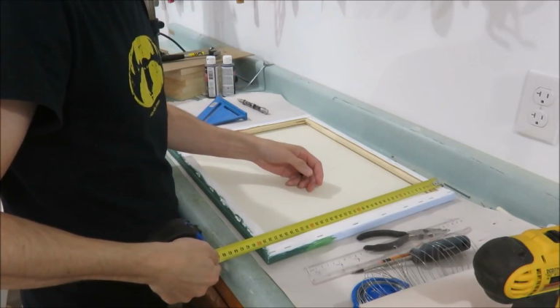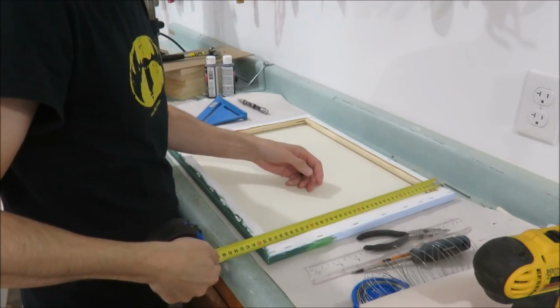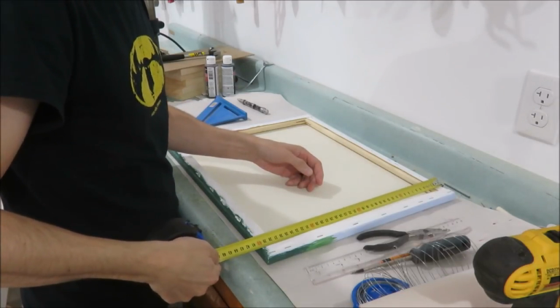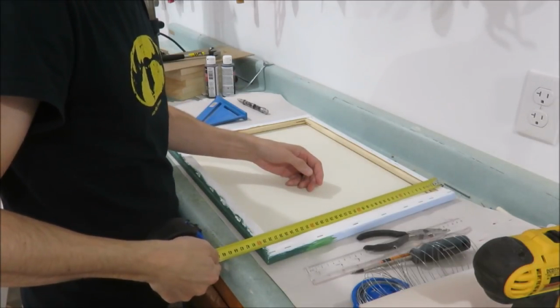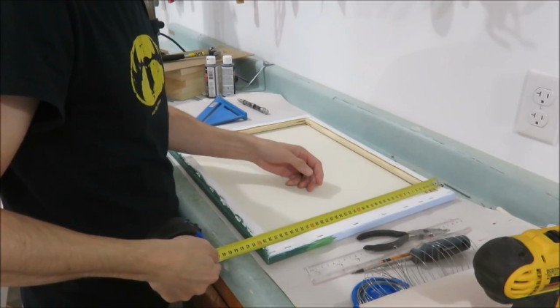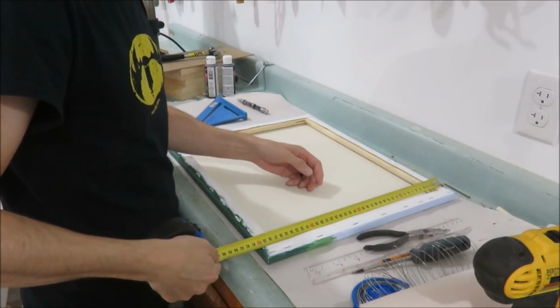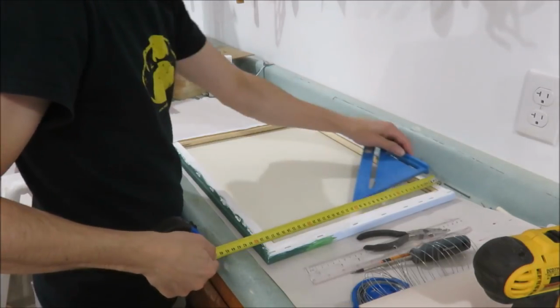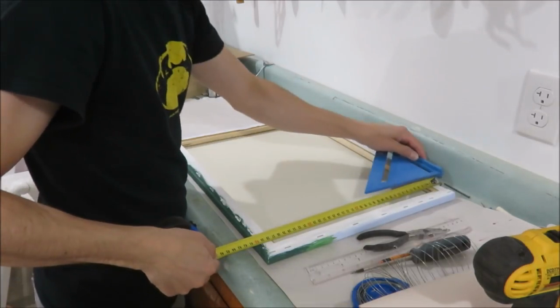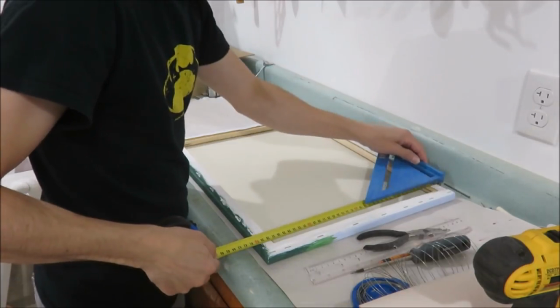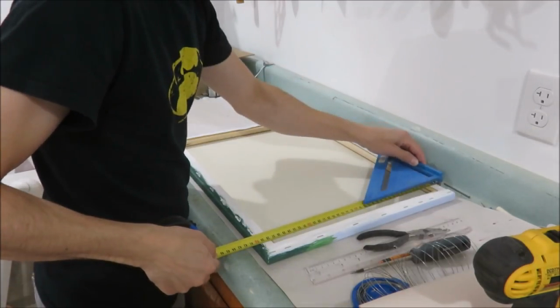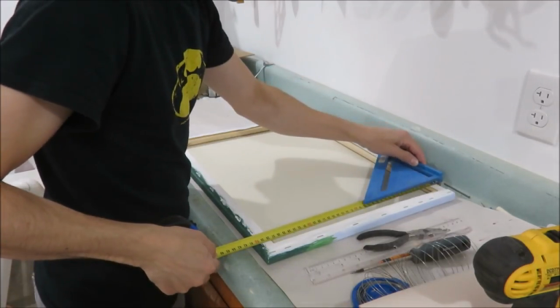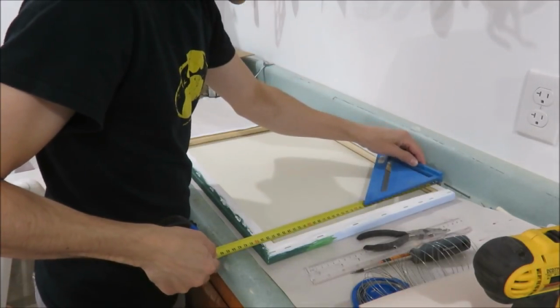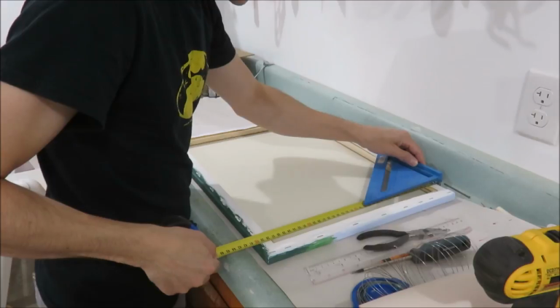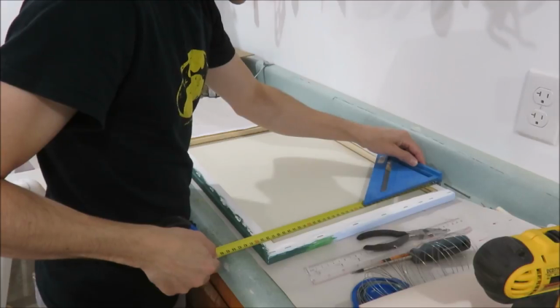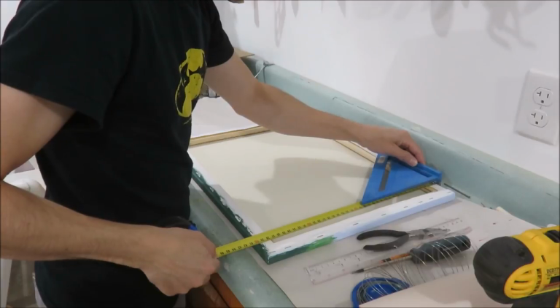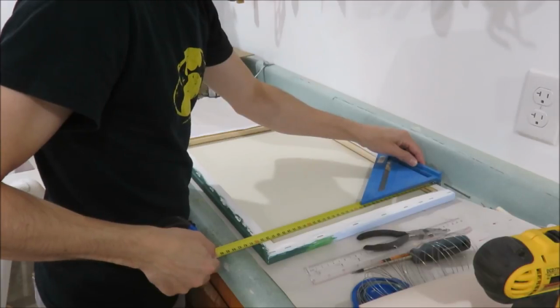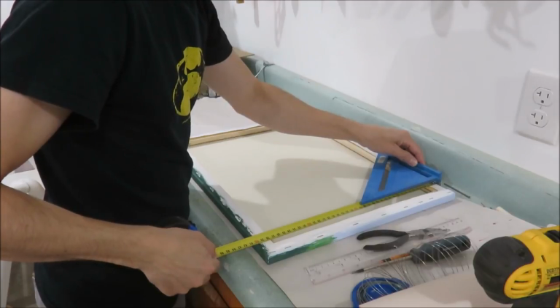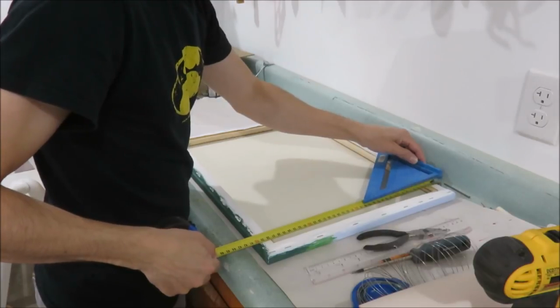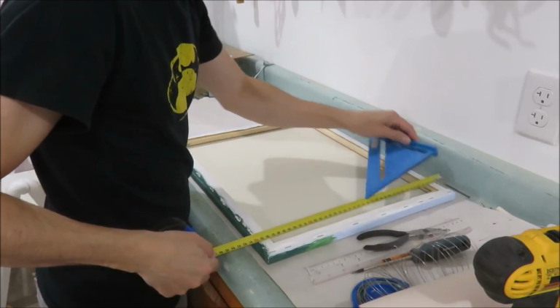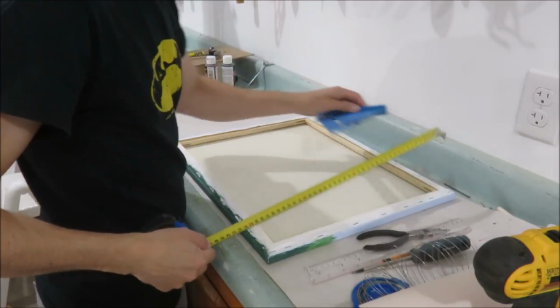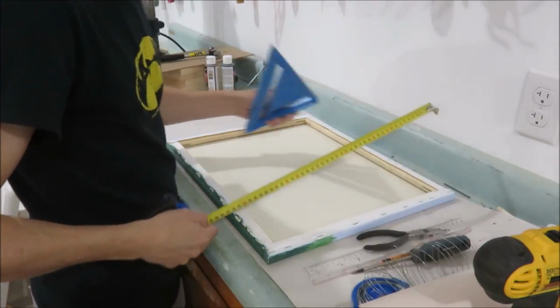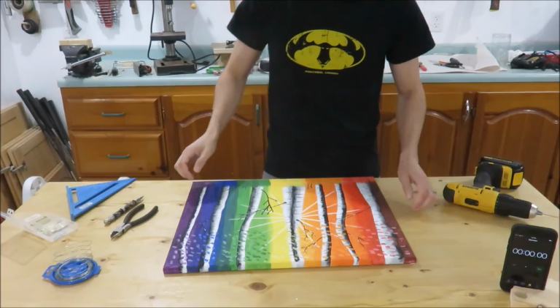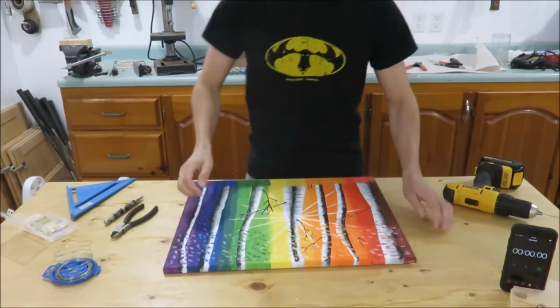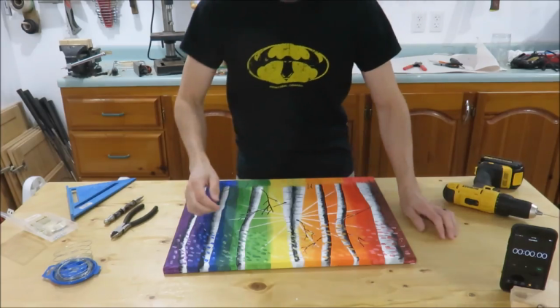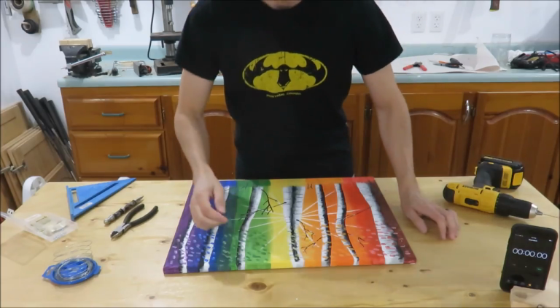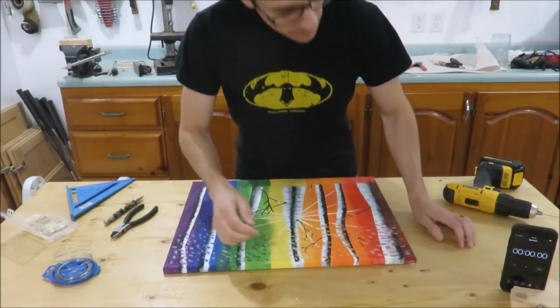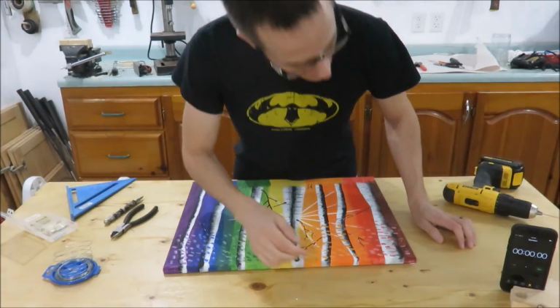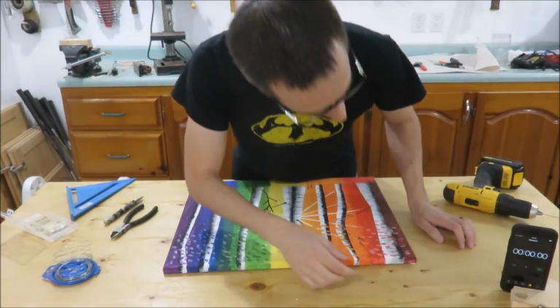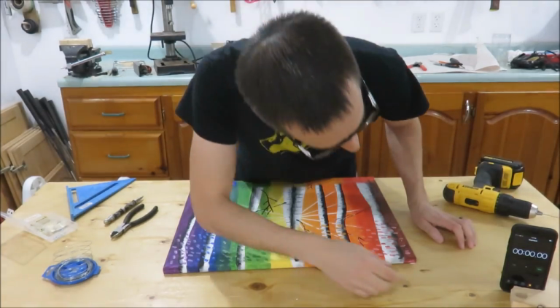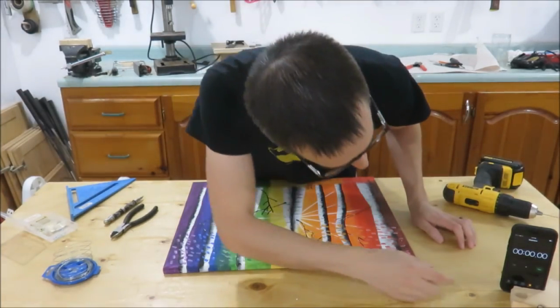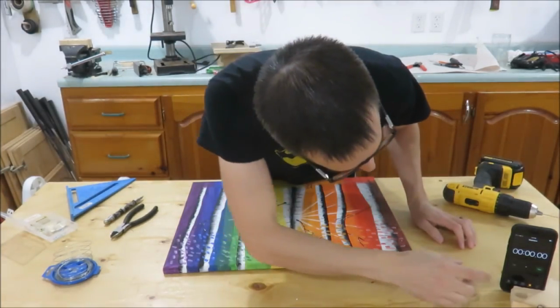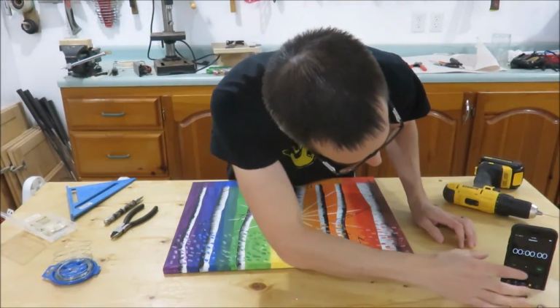To get started, measure the height of the frame and mark down one-third from the top of the painting.